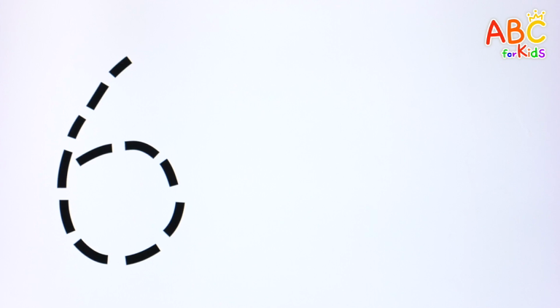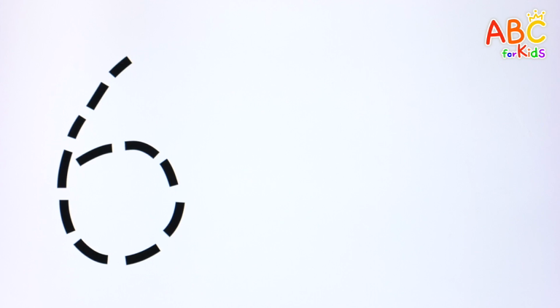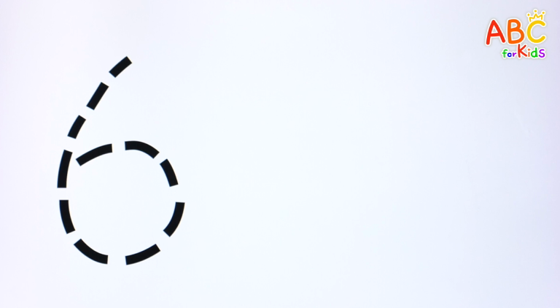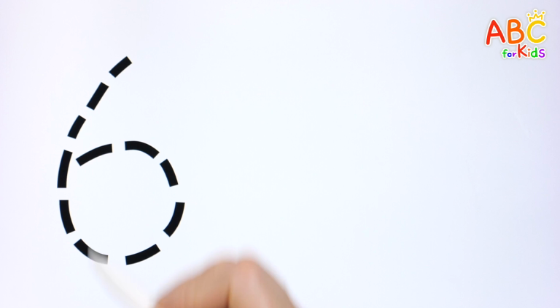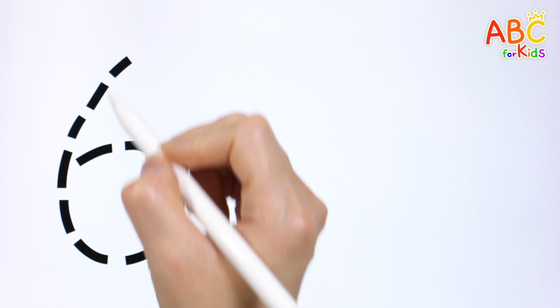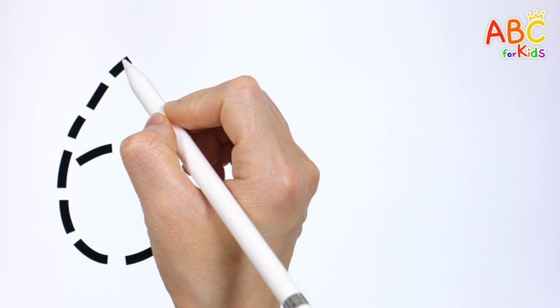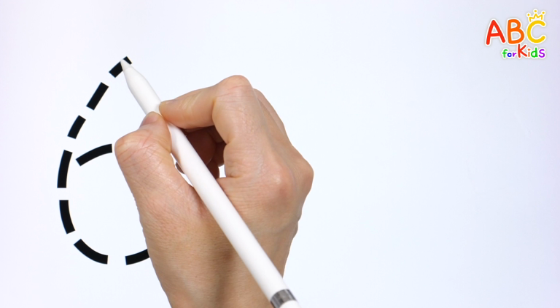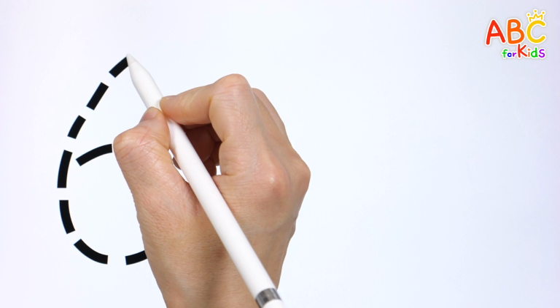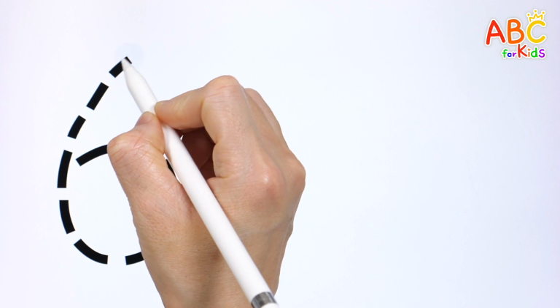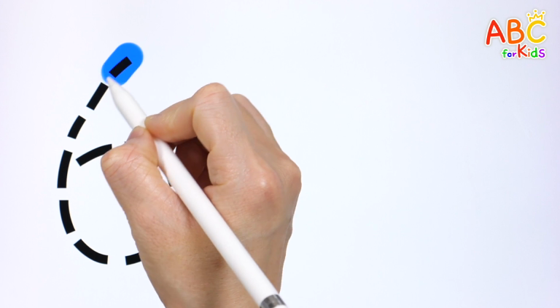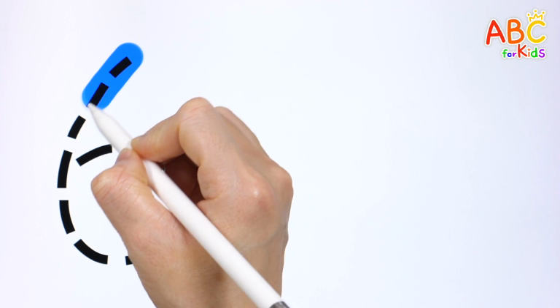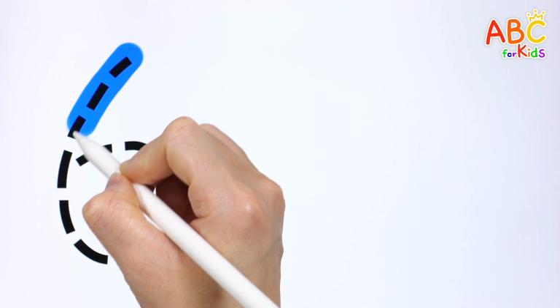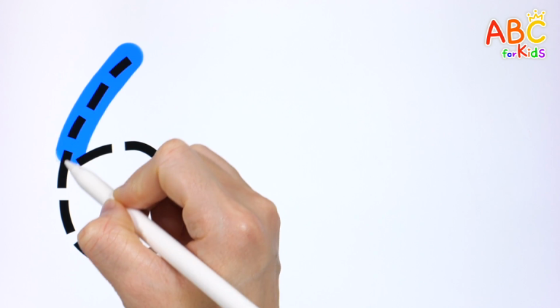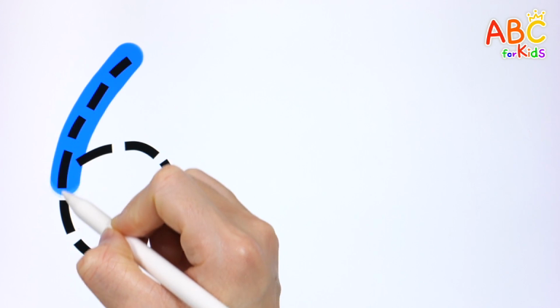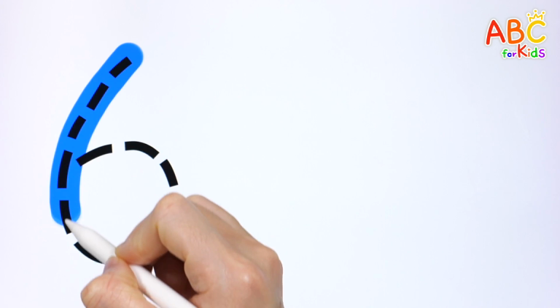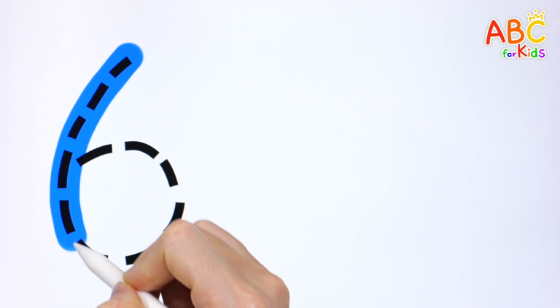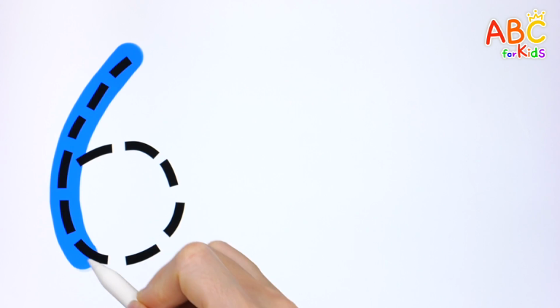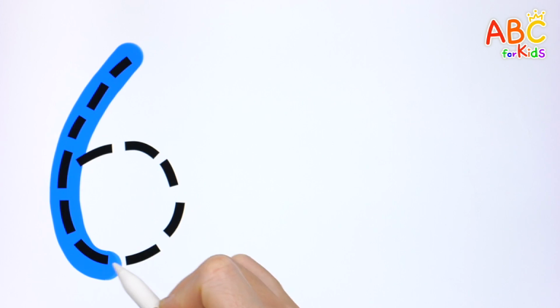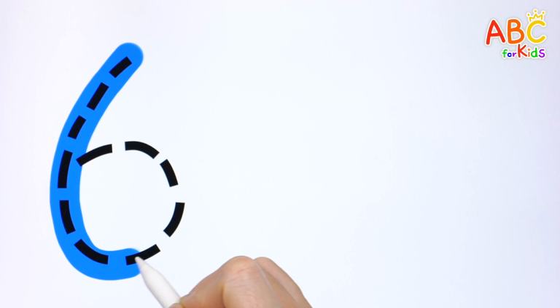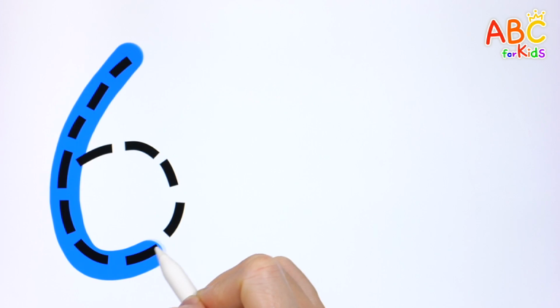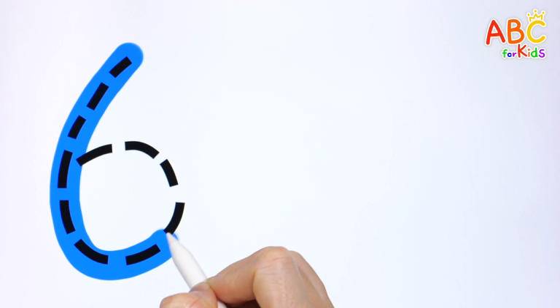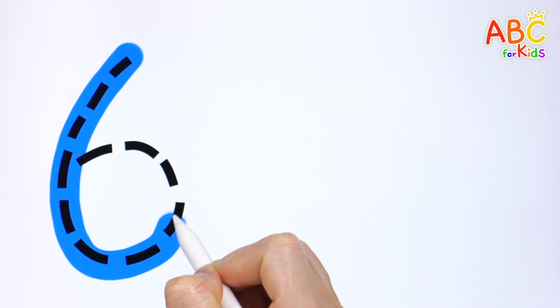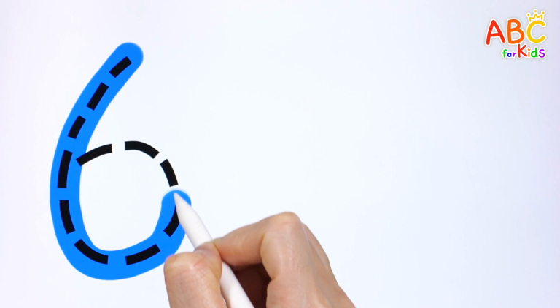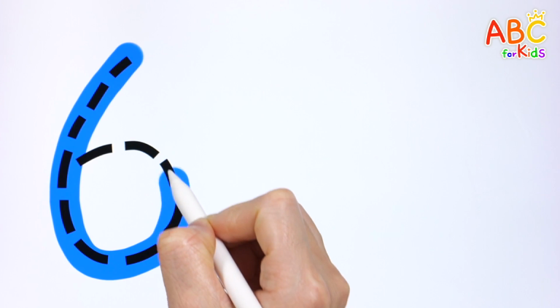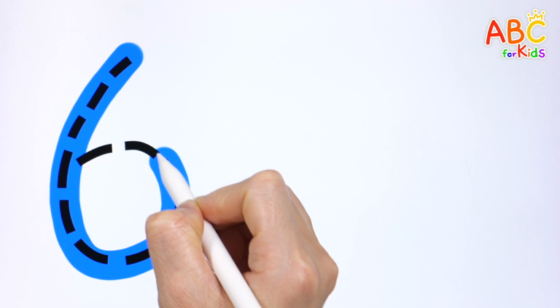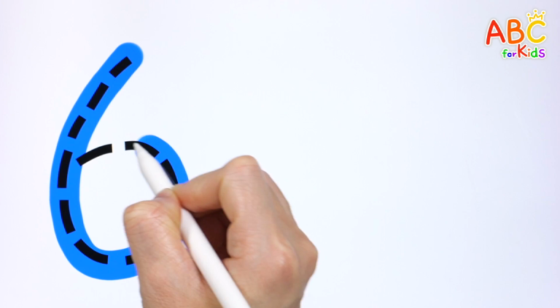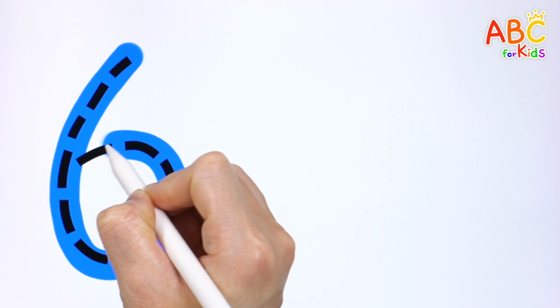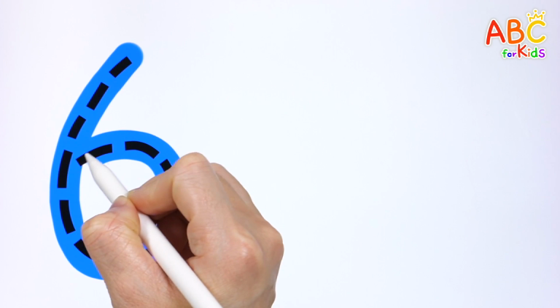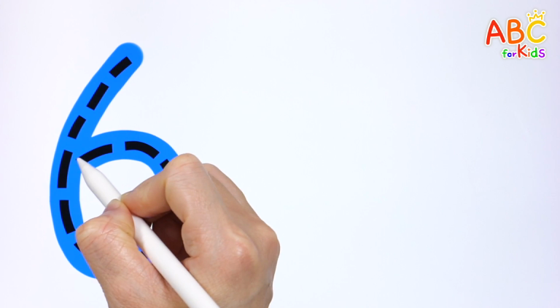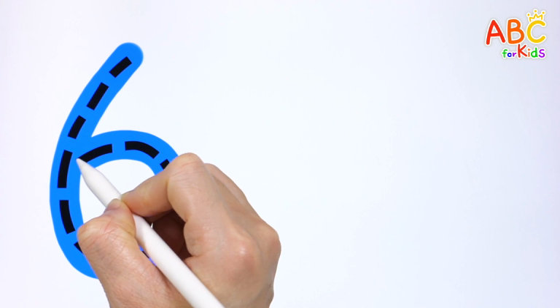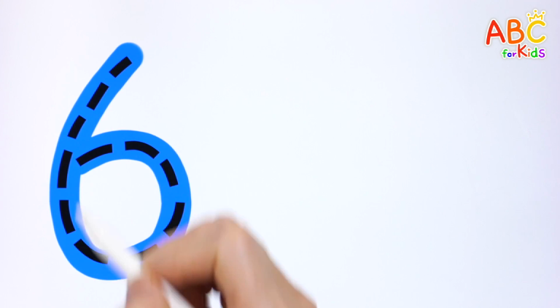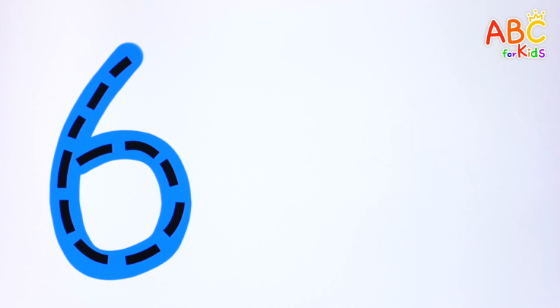Trace the dotted lines and write the numbers. 6.